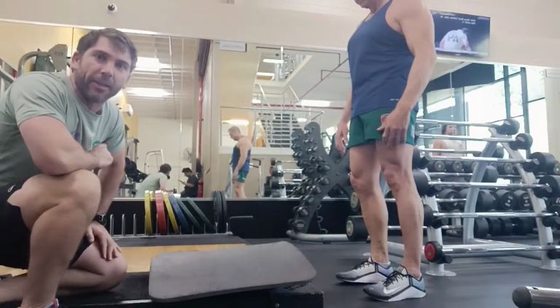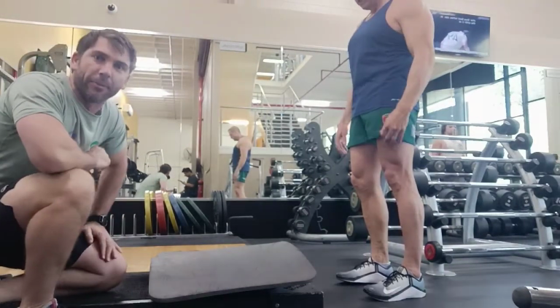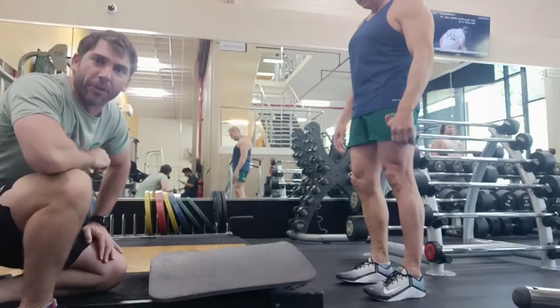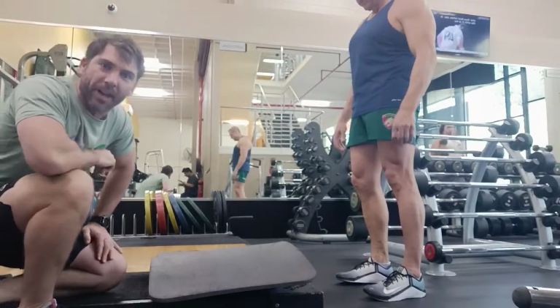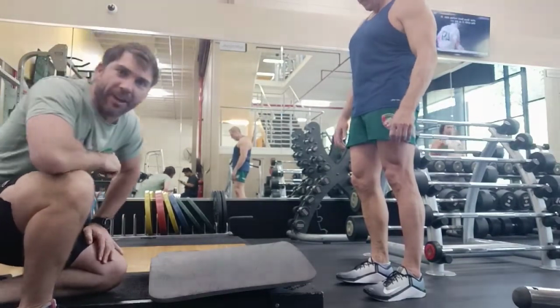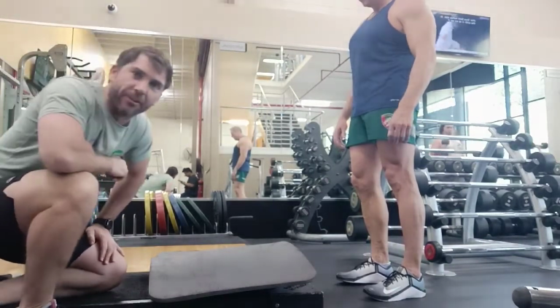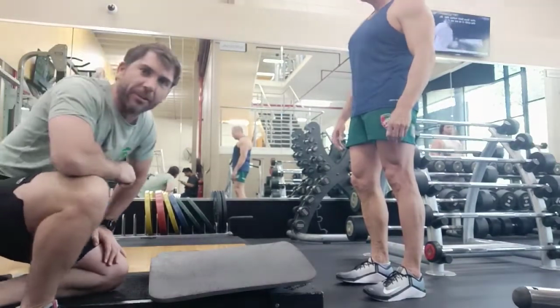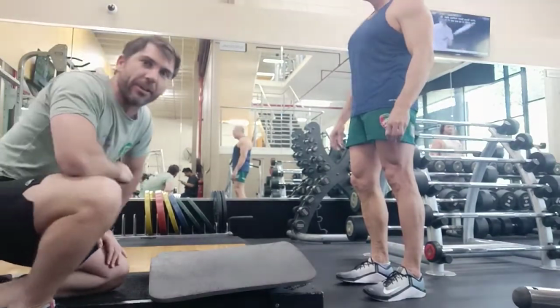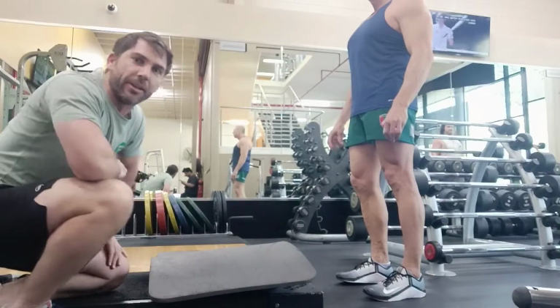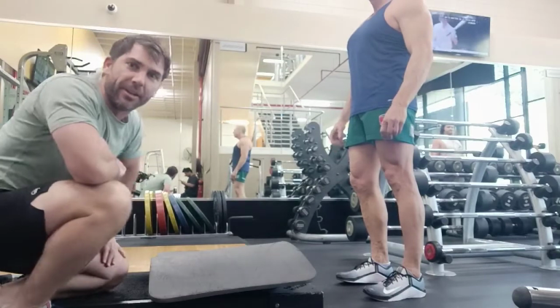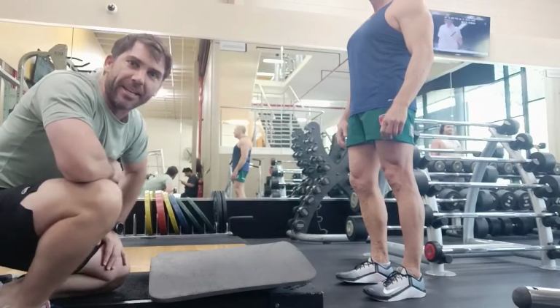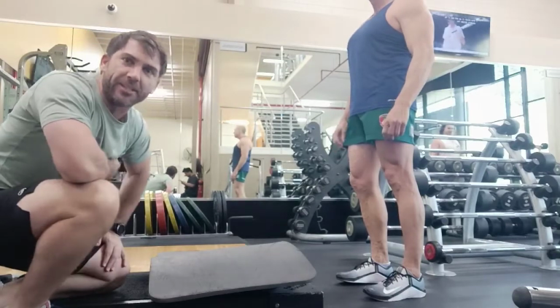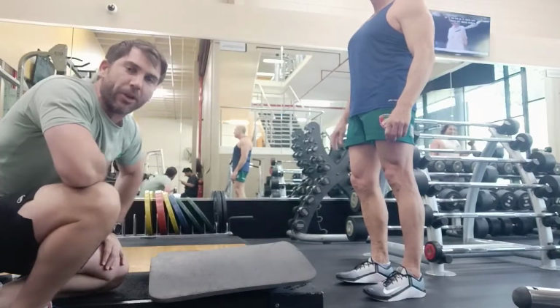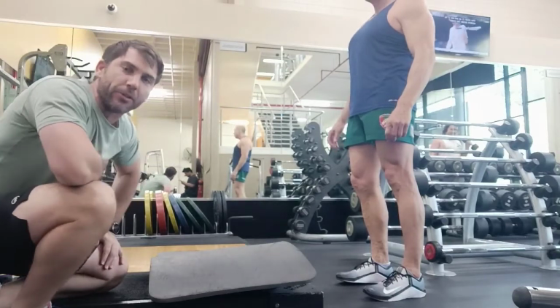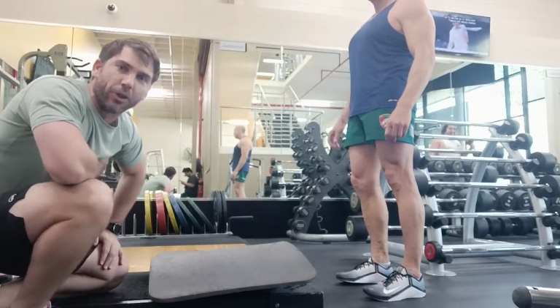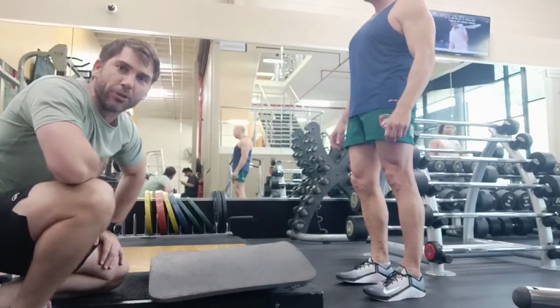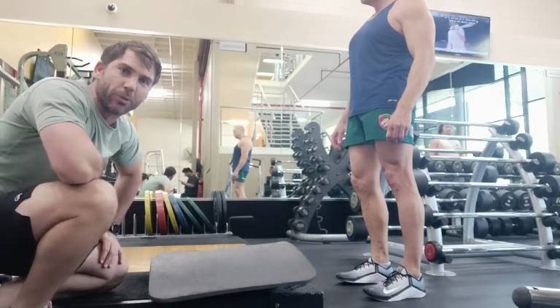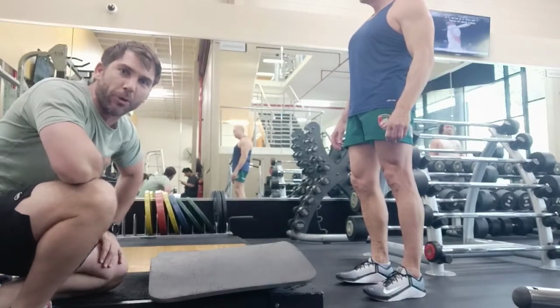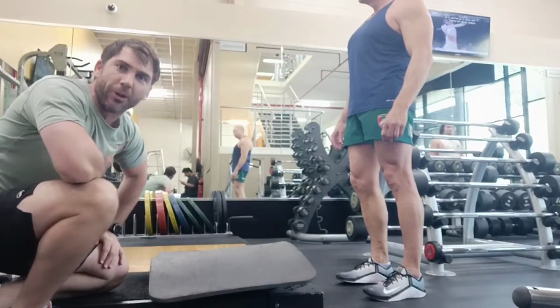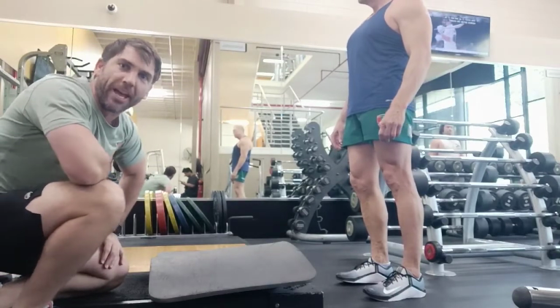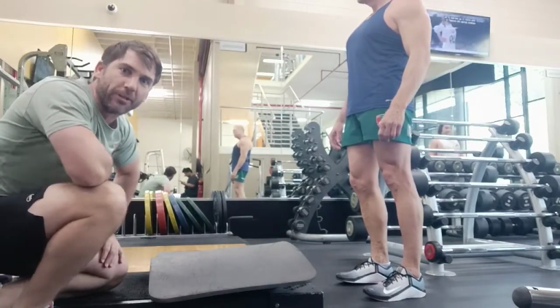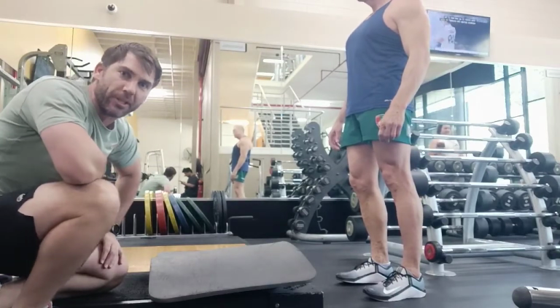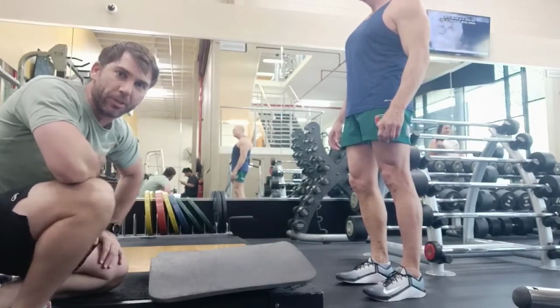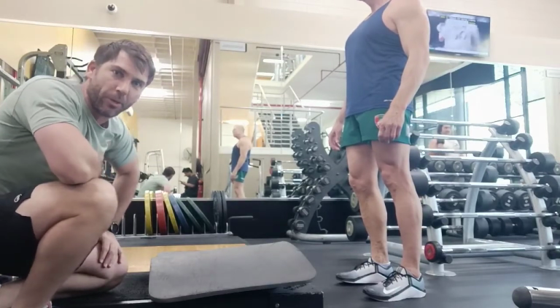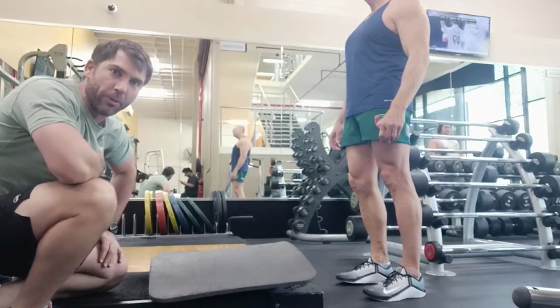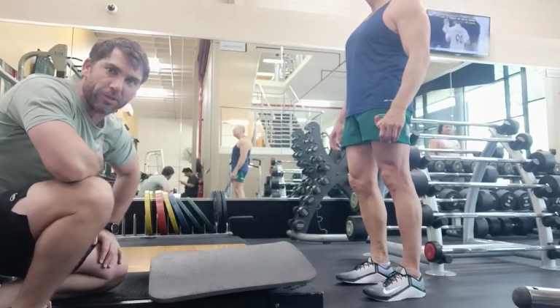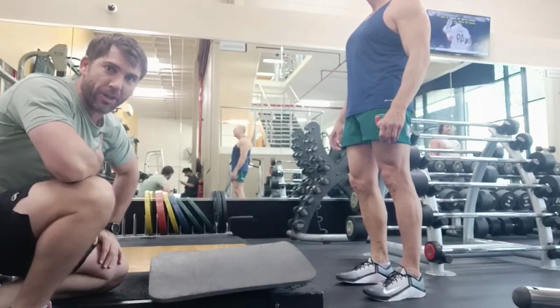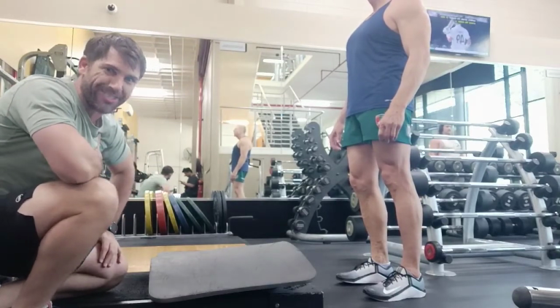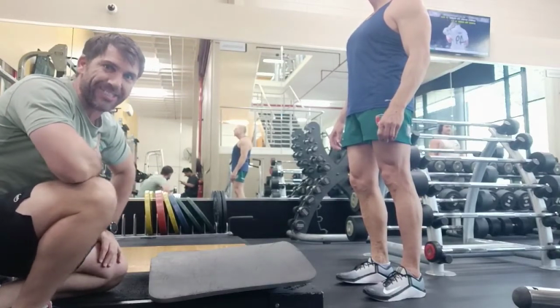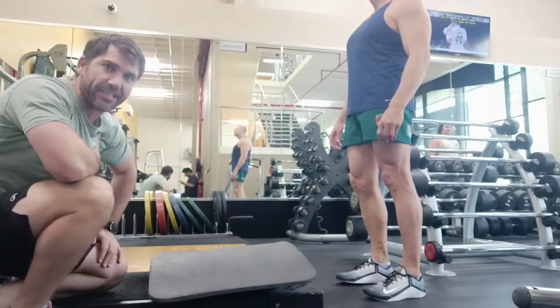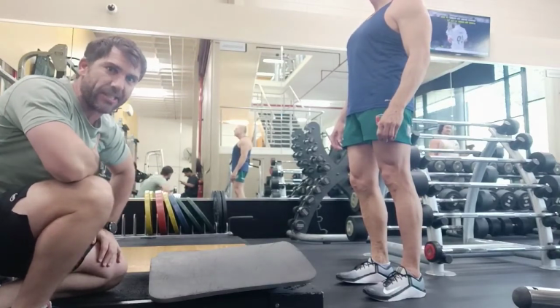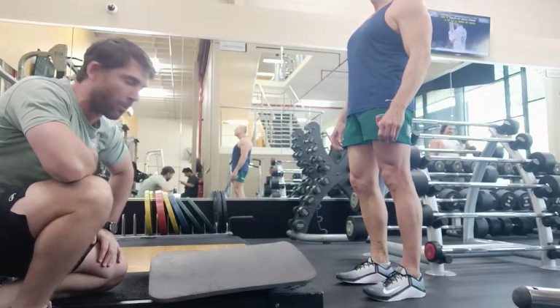Here we've got our knees over toes squat, or KOT squat, also known as a sissy squat.